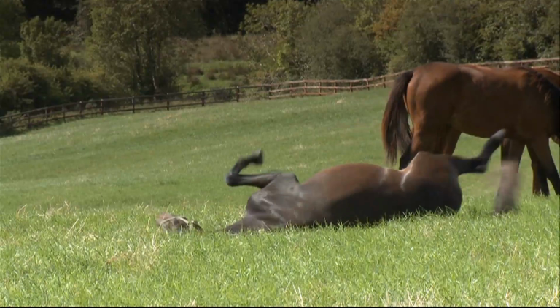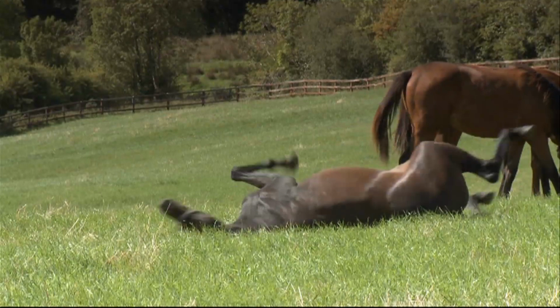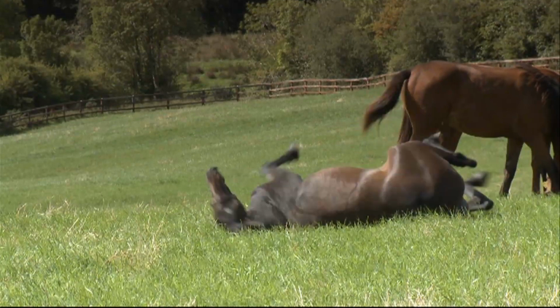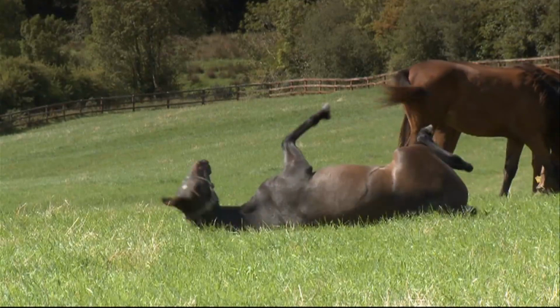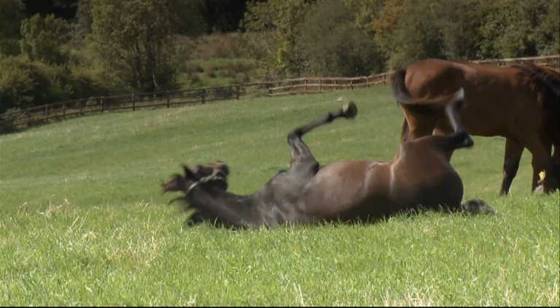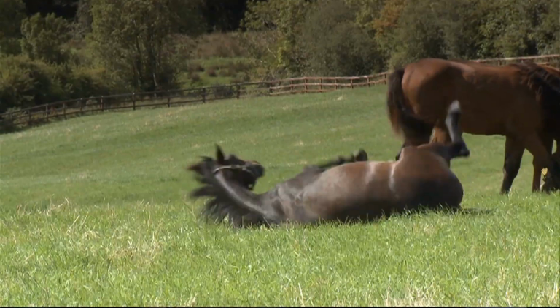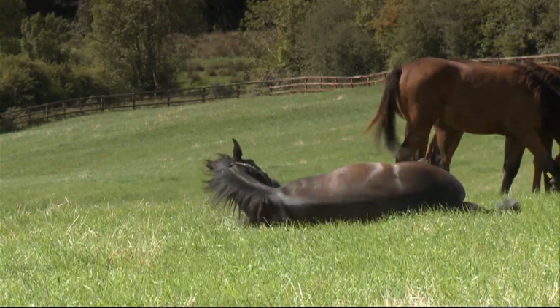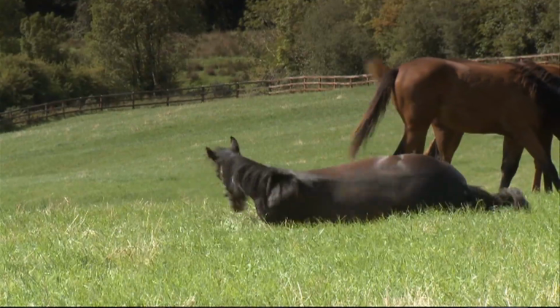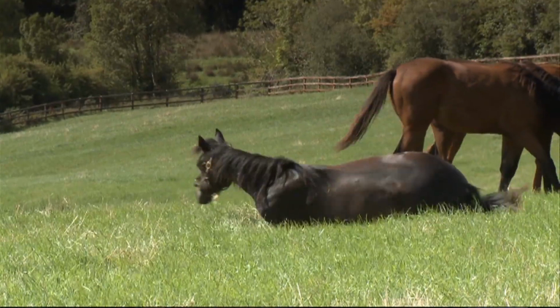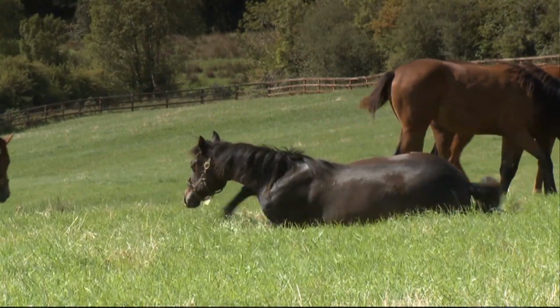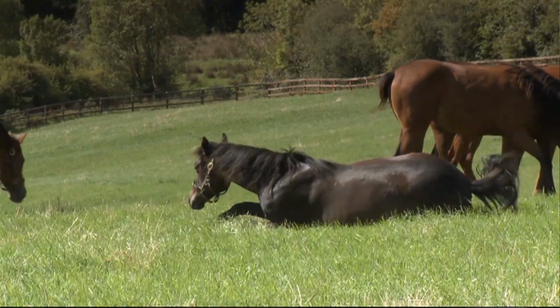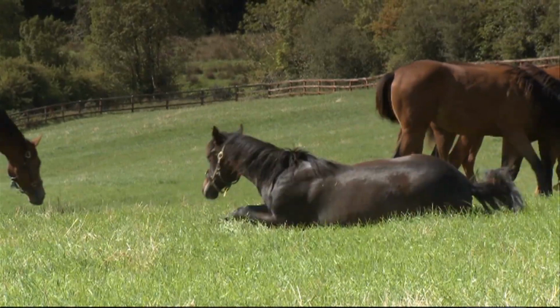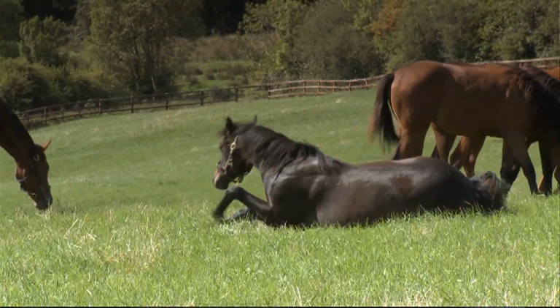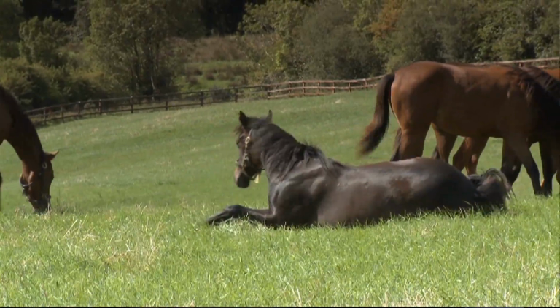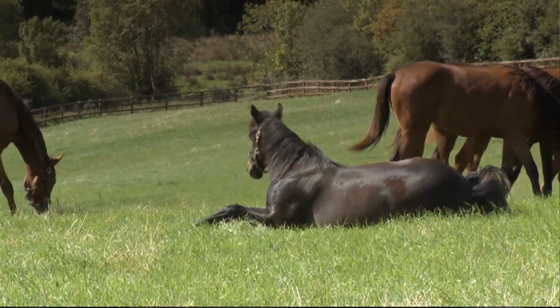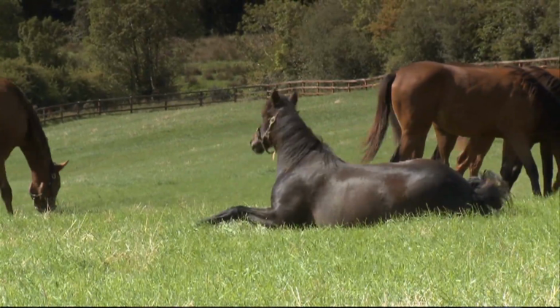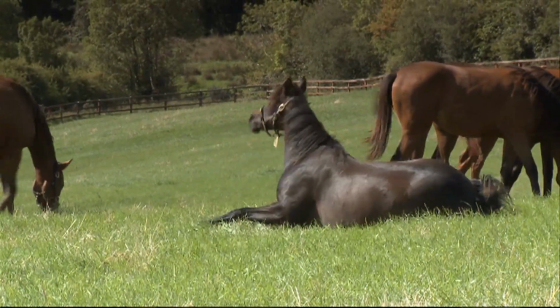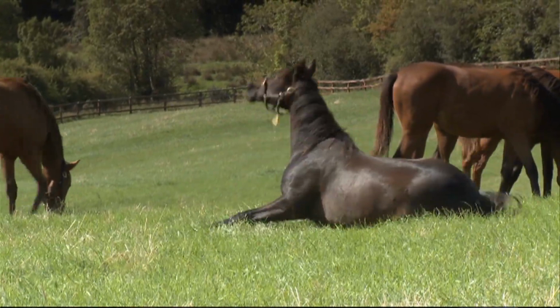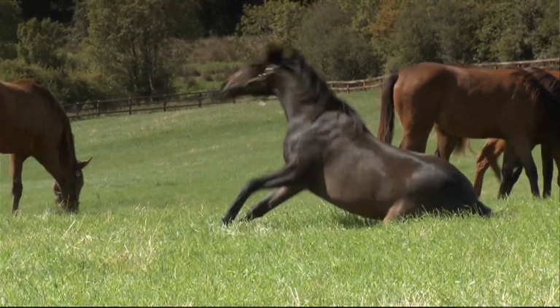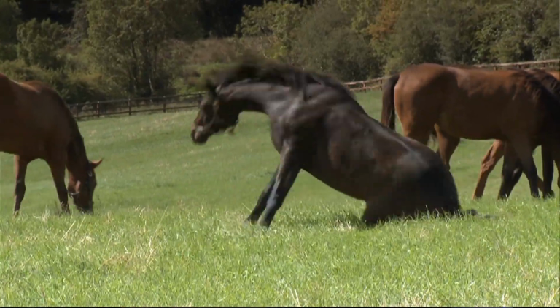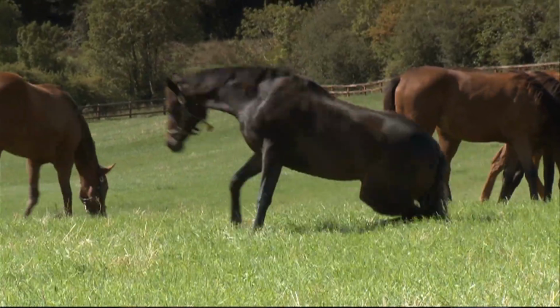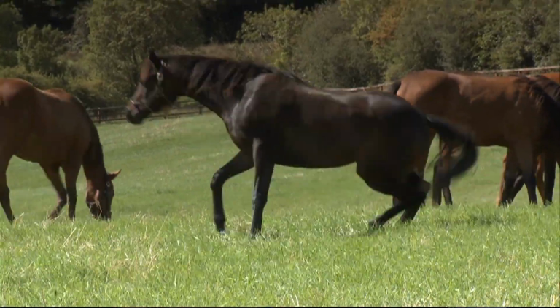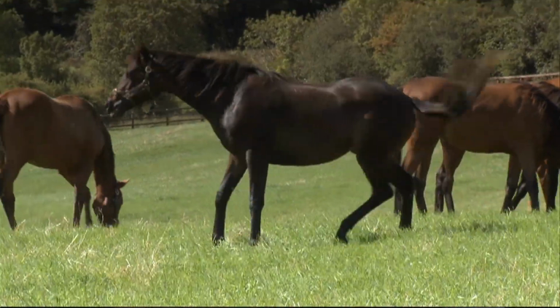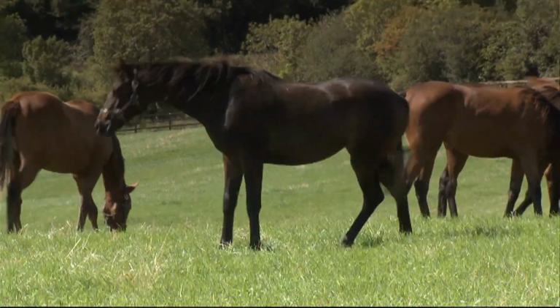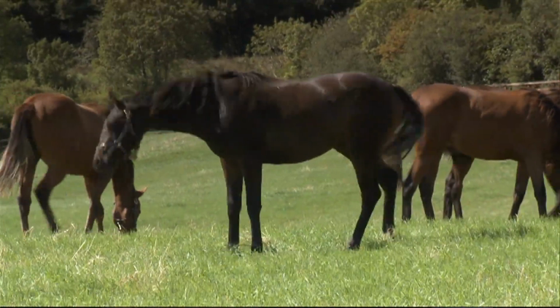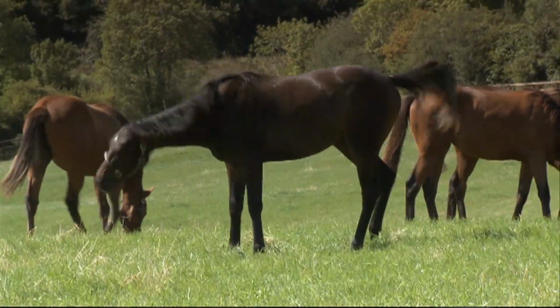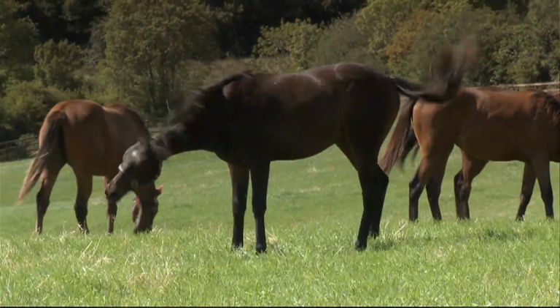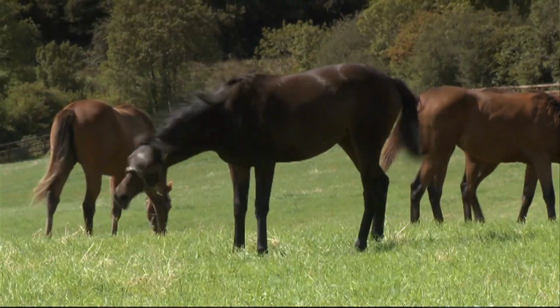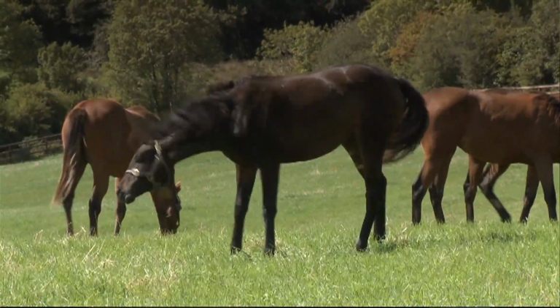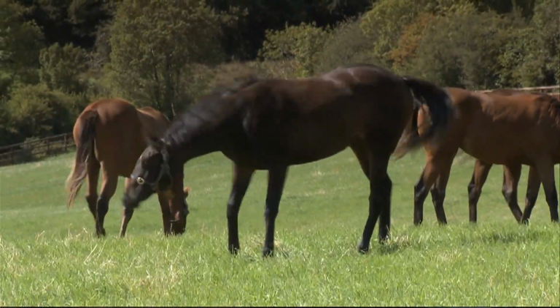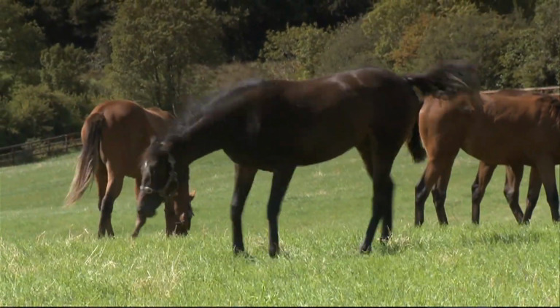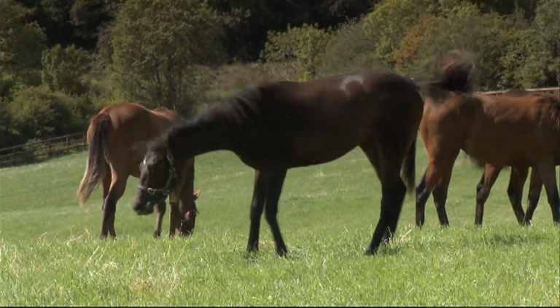So regardless of what category of horse you have, you have a product that will help them perform to optimal levels.